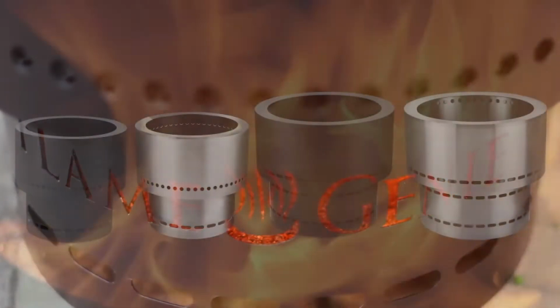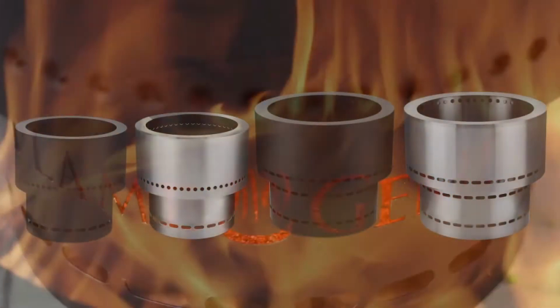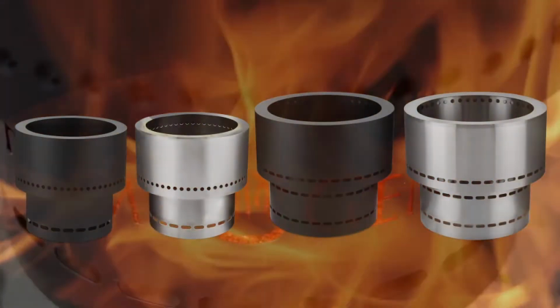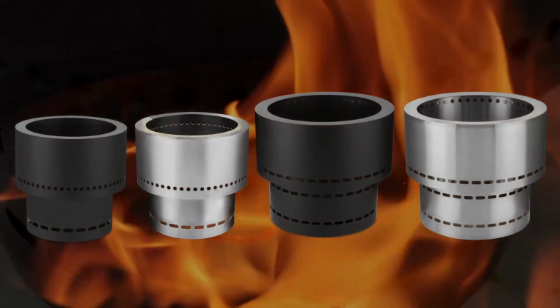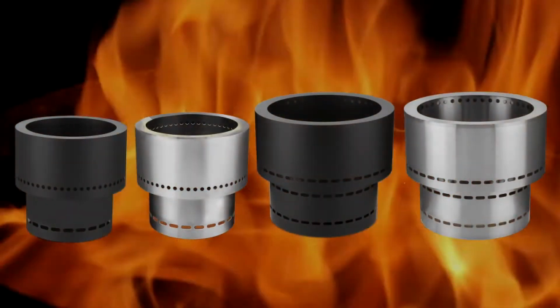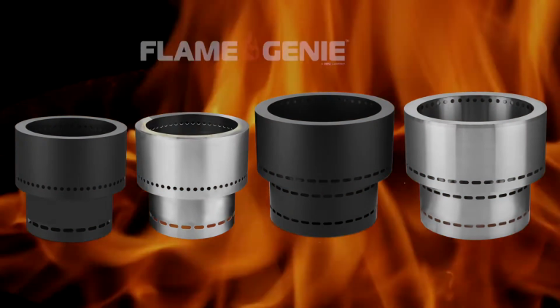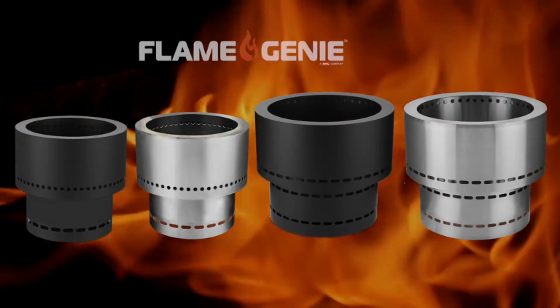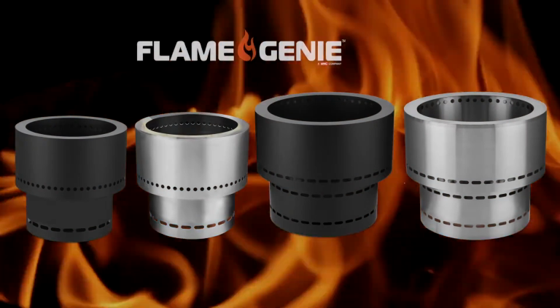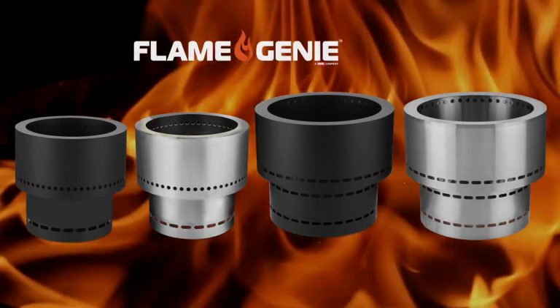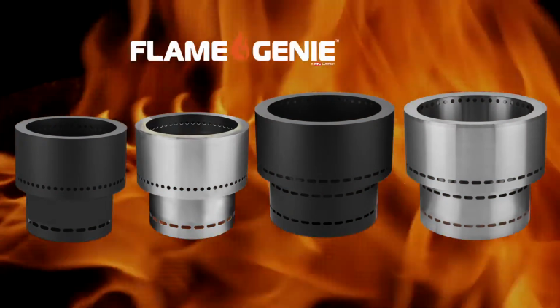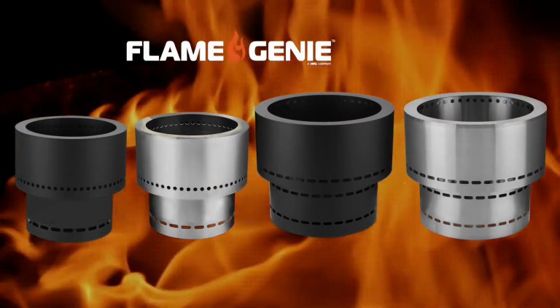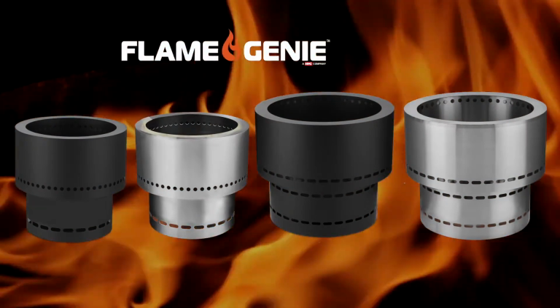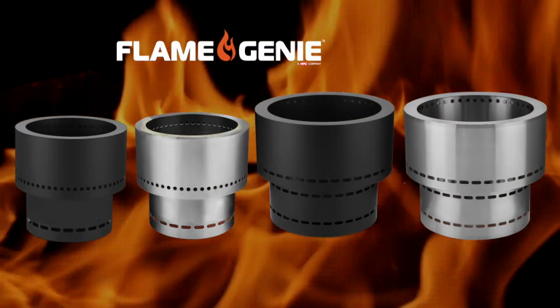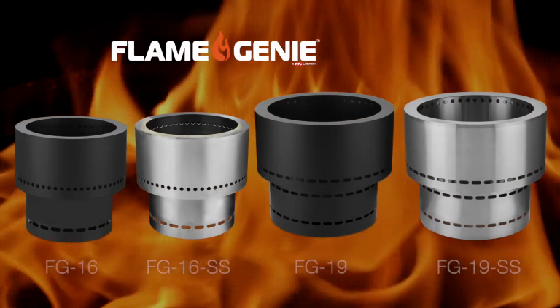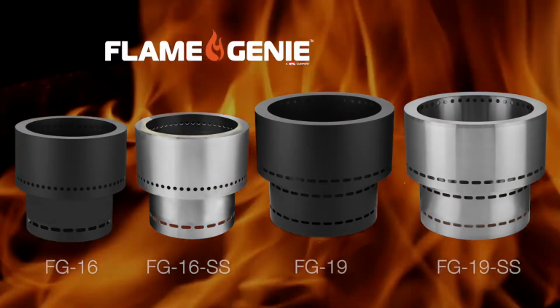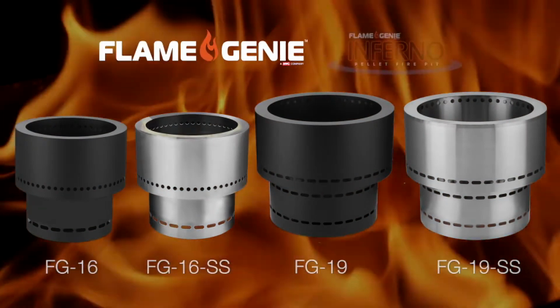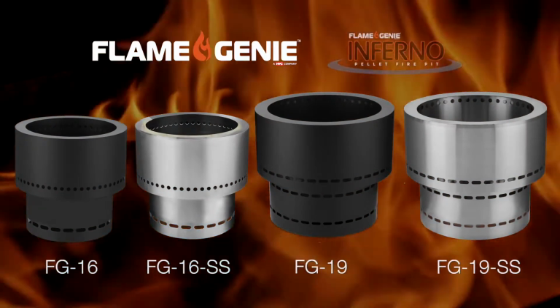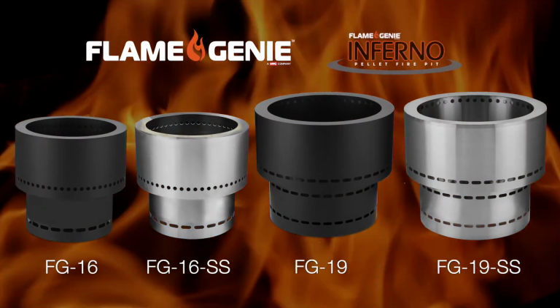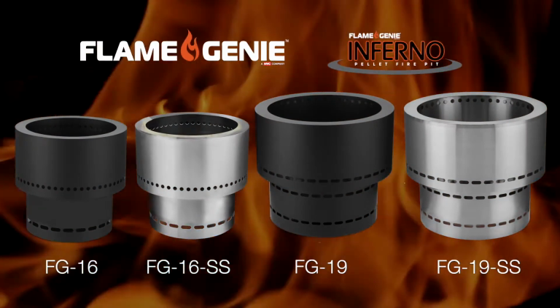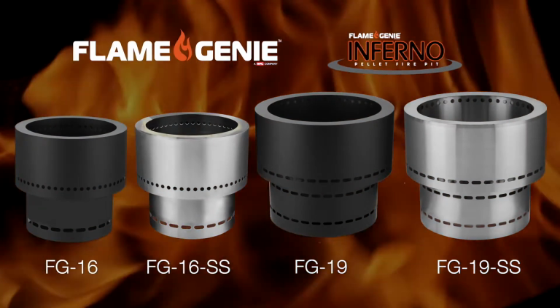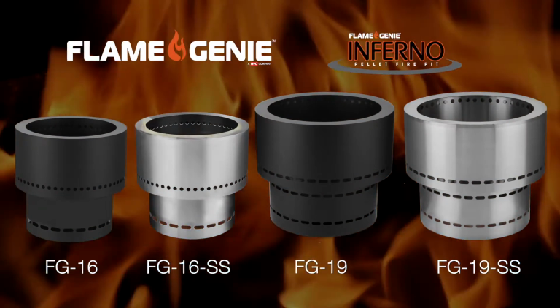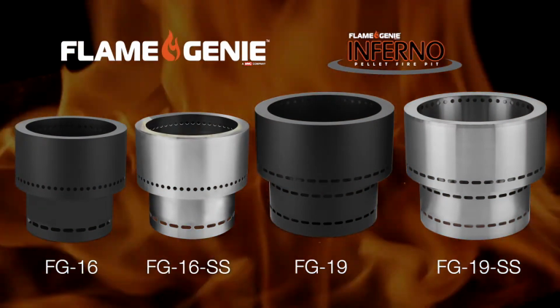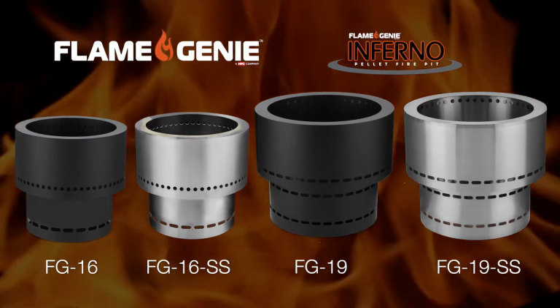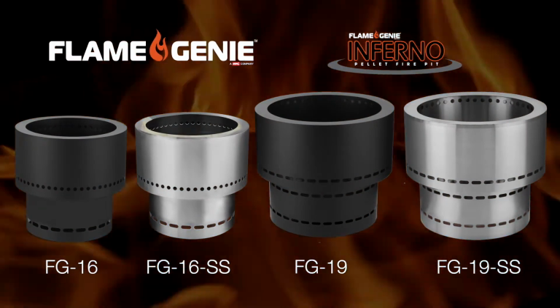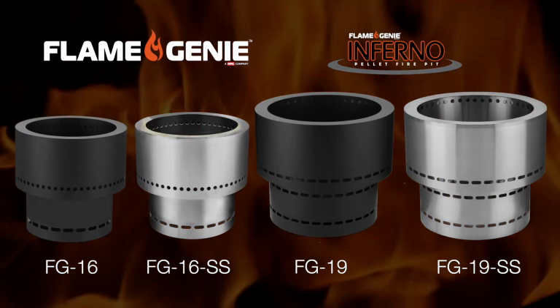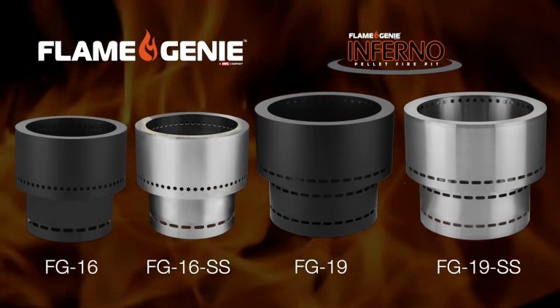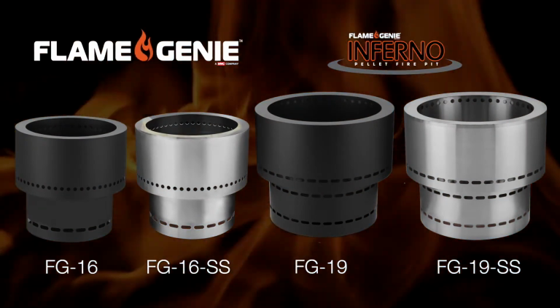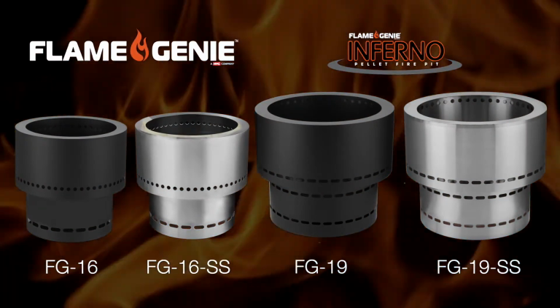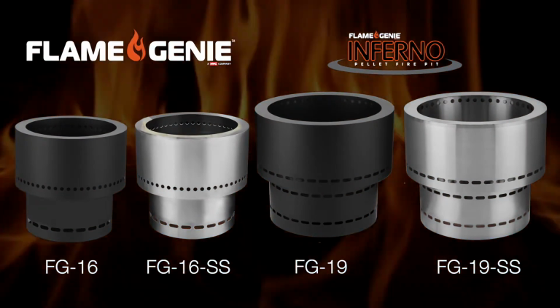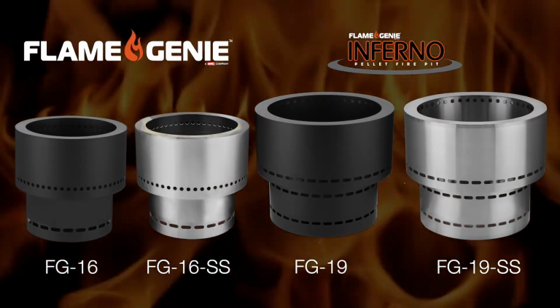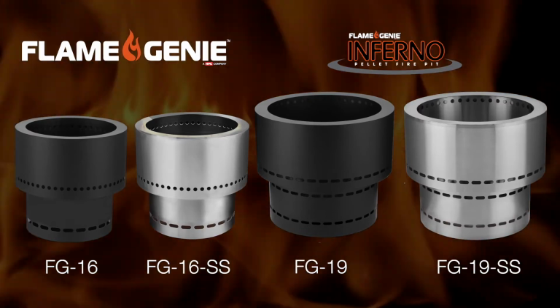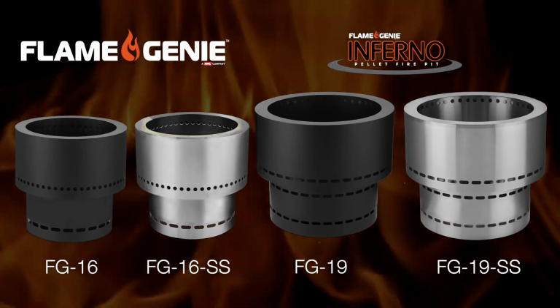Perfect for patios, camping, or RVs — we invite you to experience Flame Genie's unique flame today.